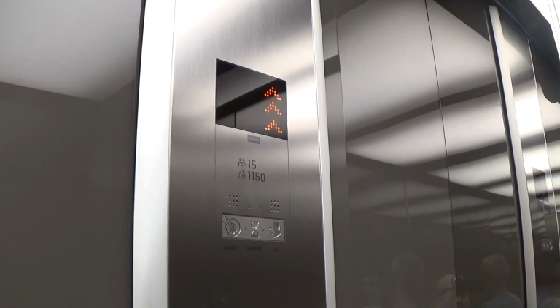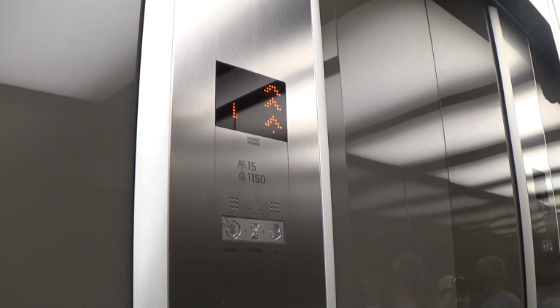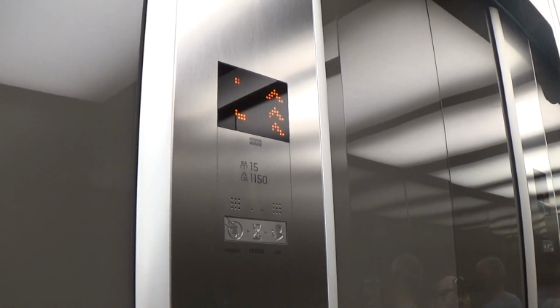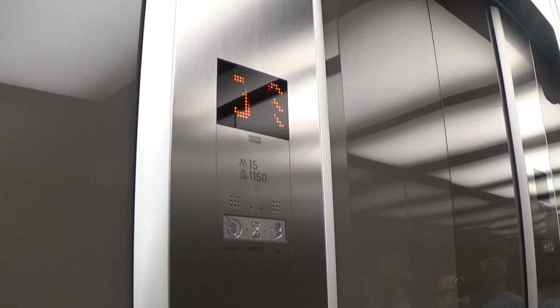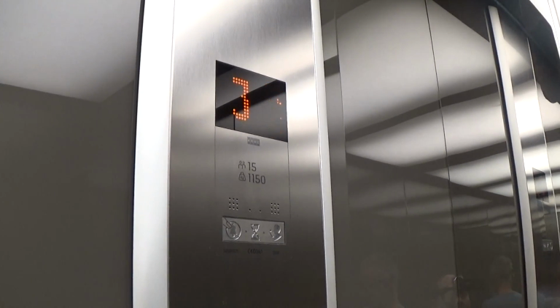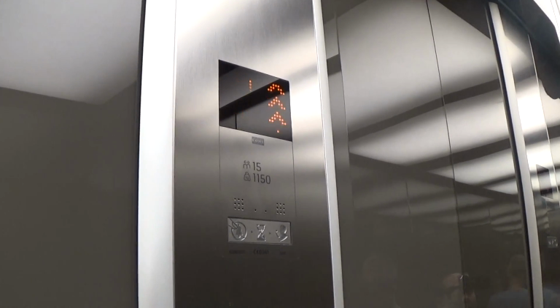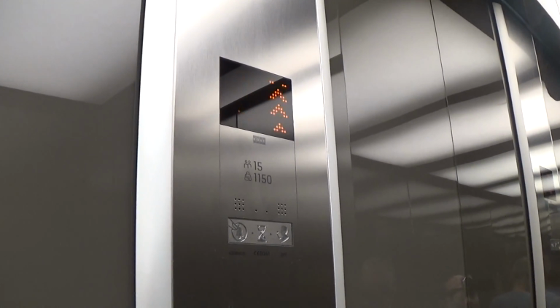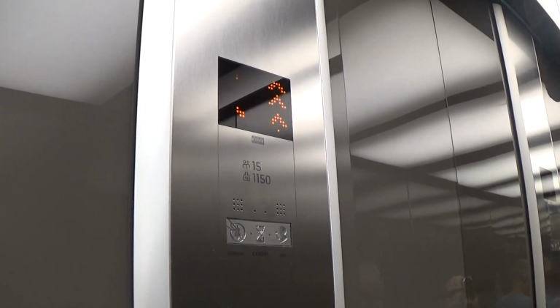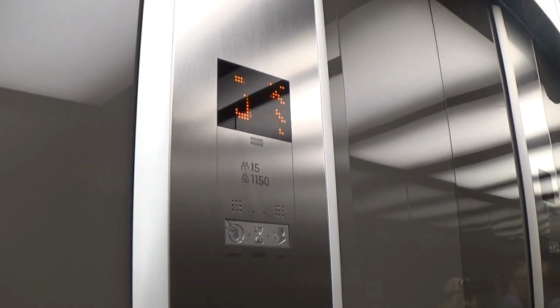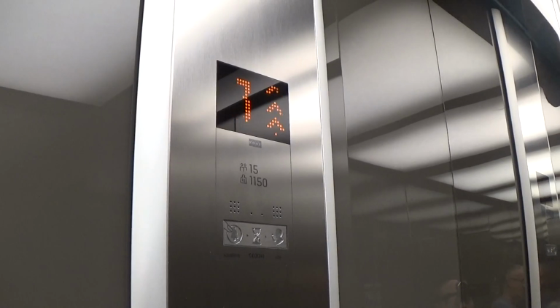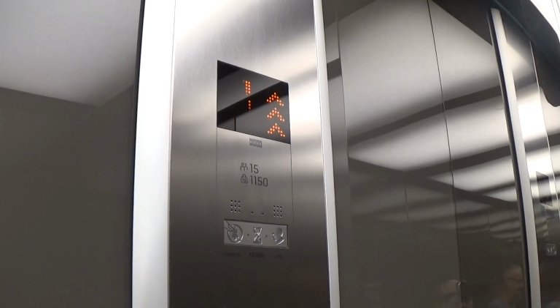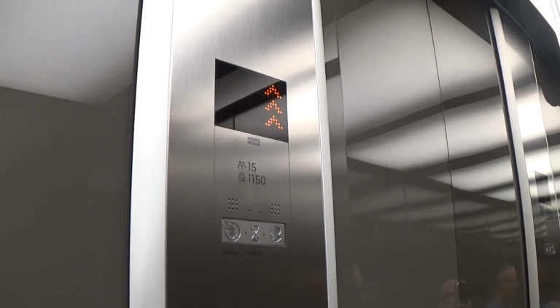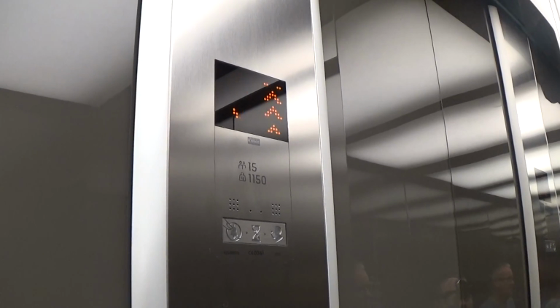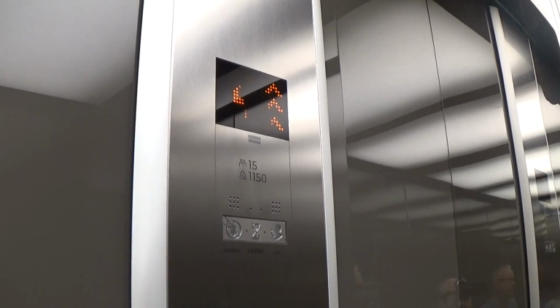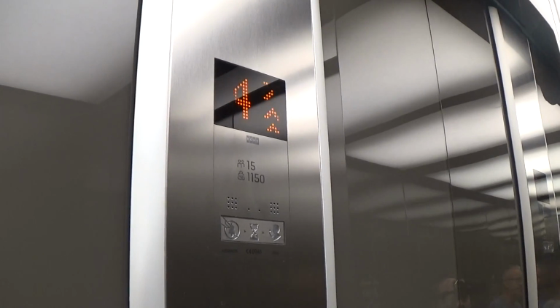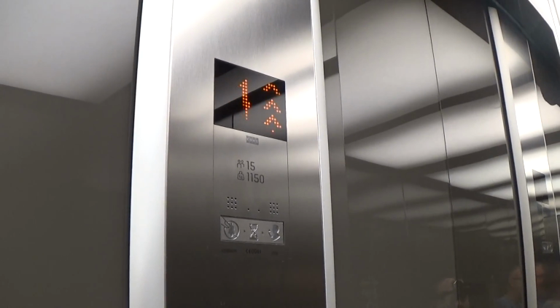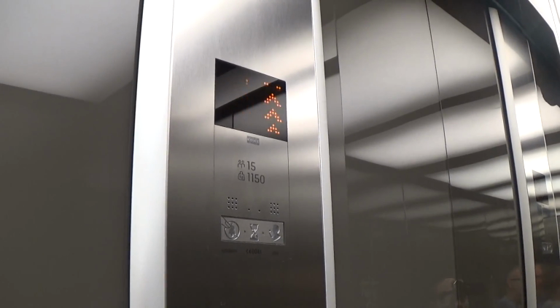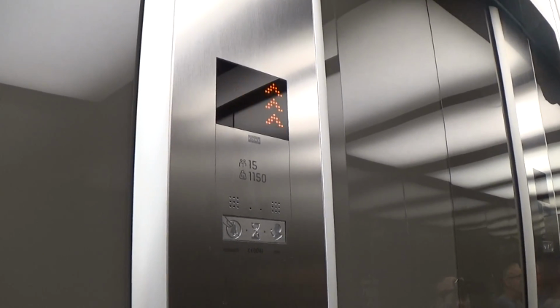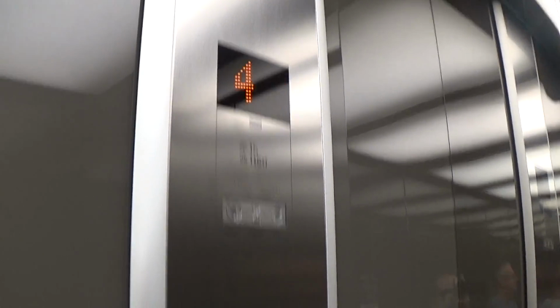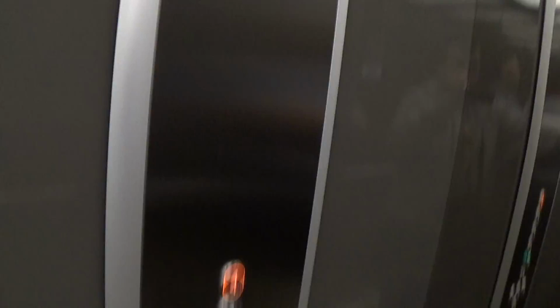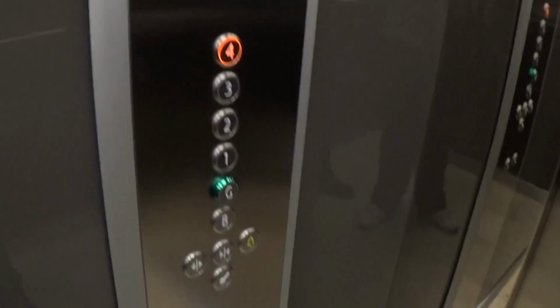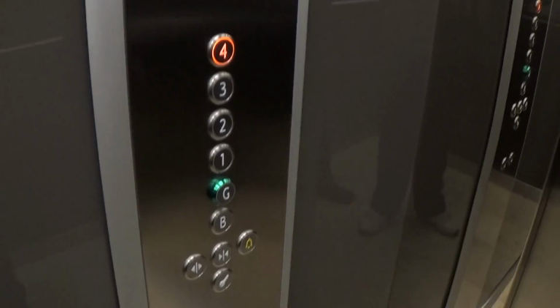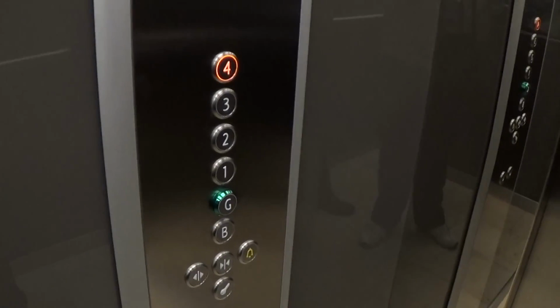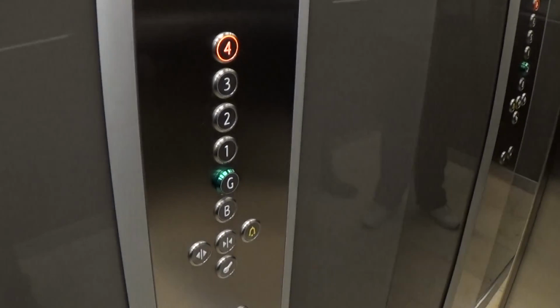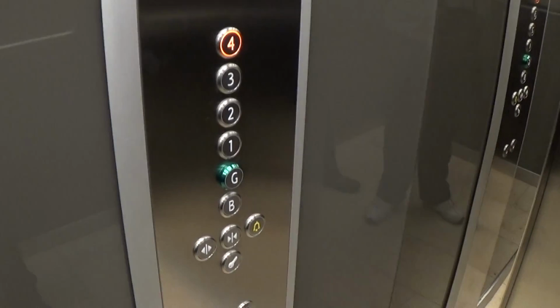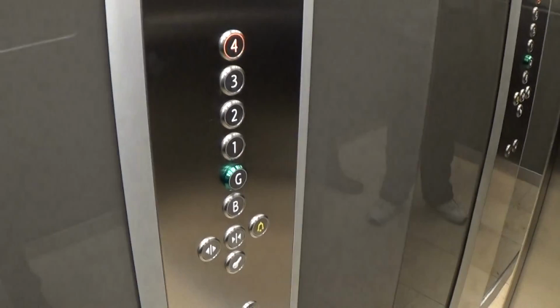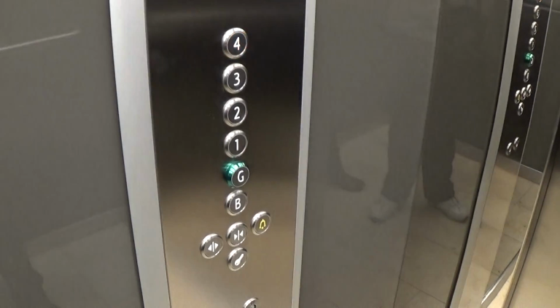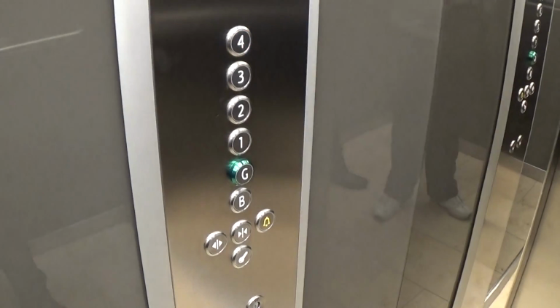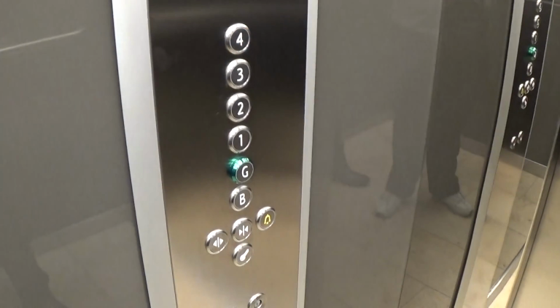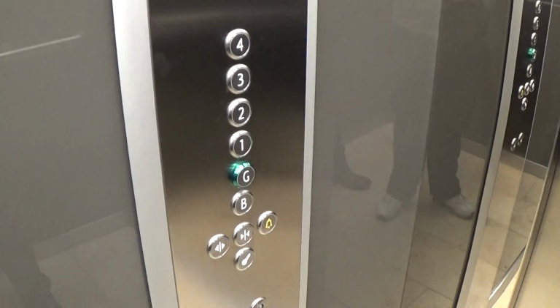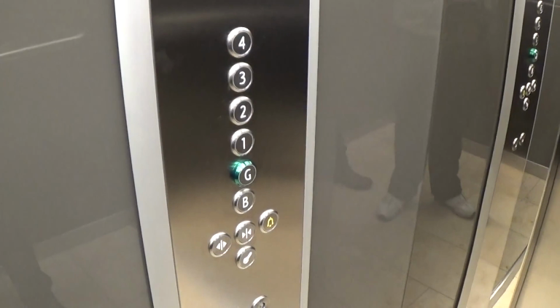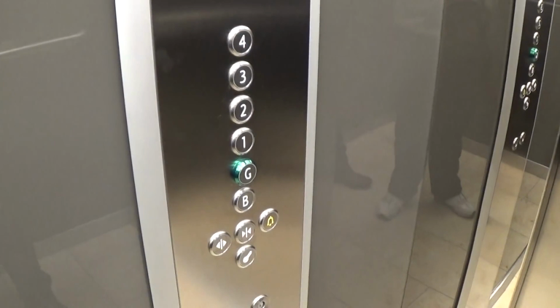Used to be a Kone EcoDisc. It was modernized. Here we are at four.